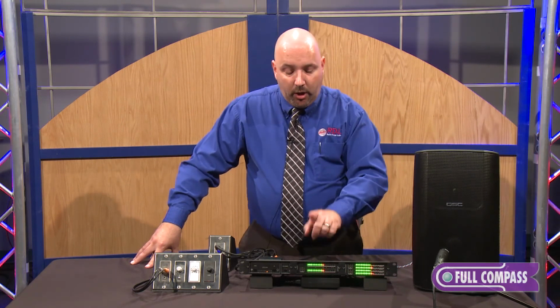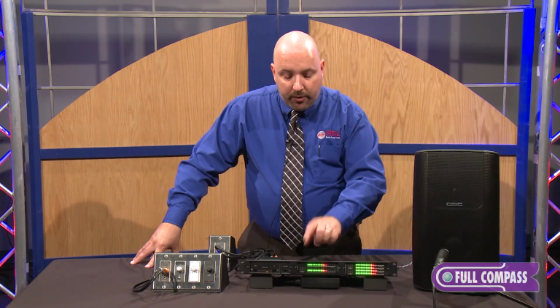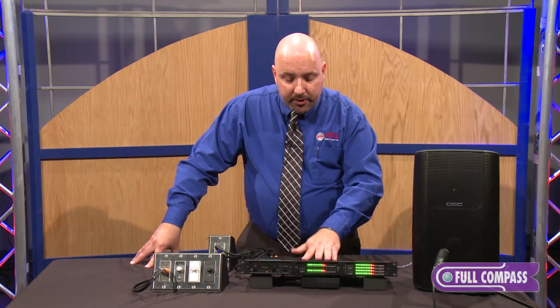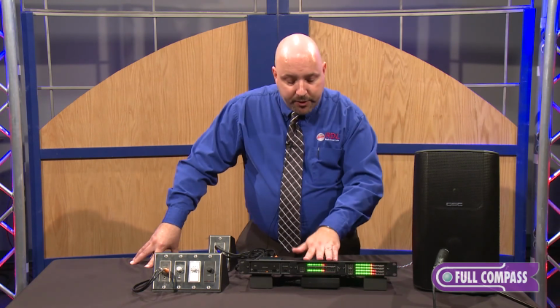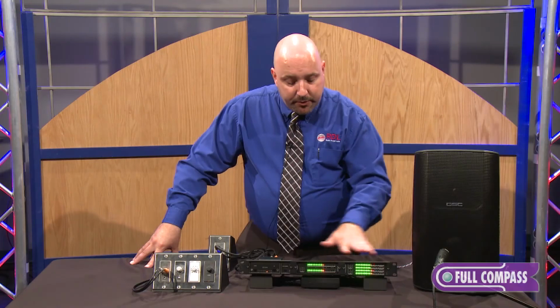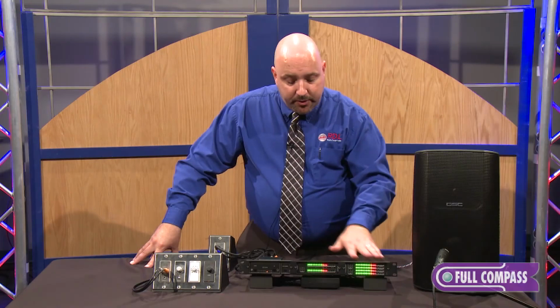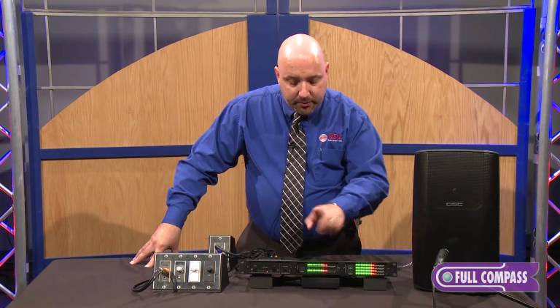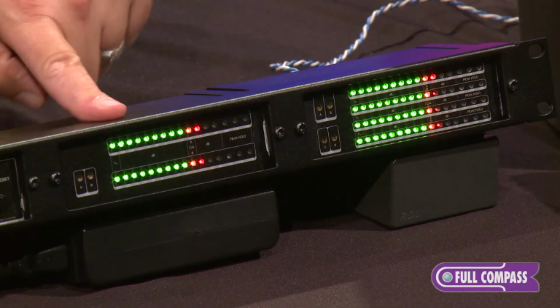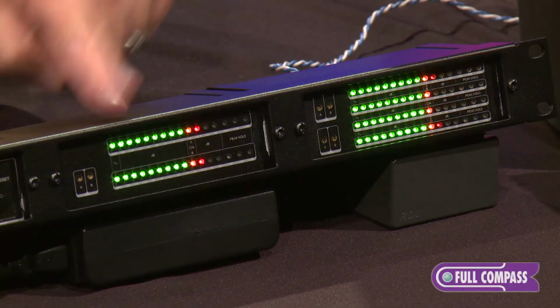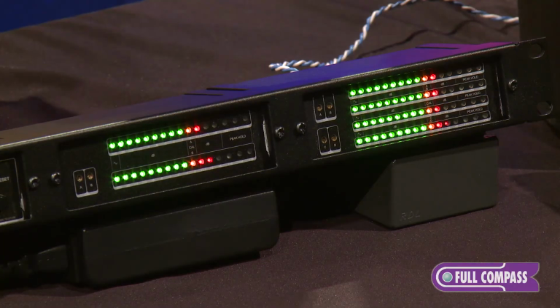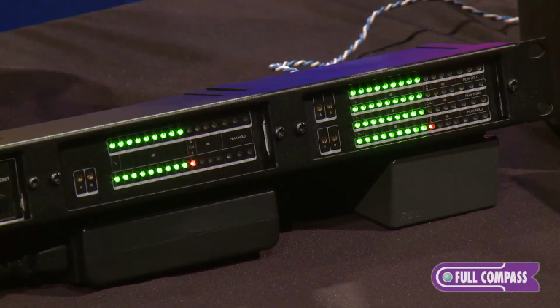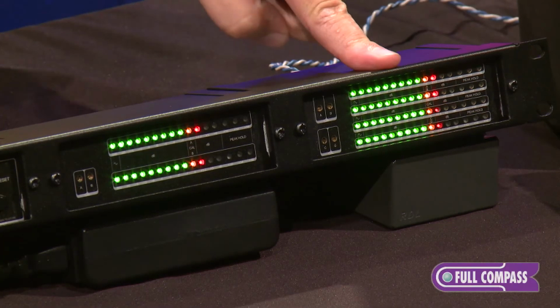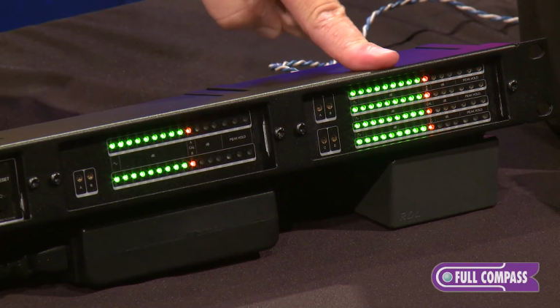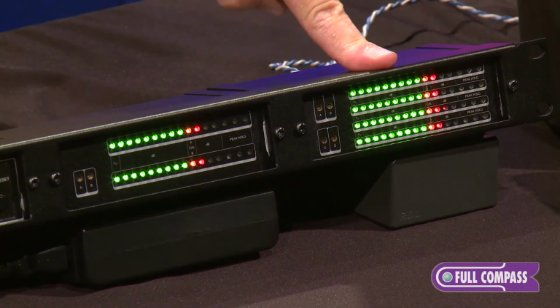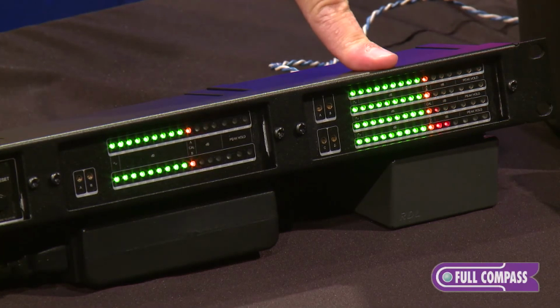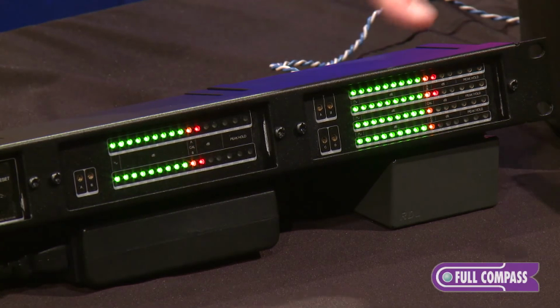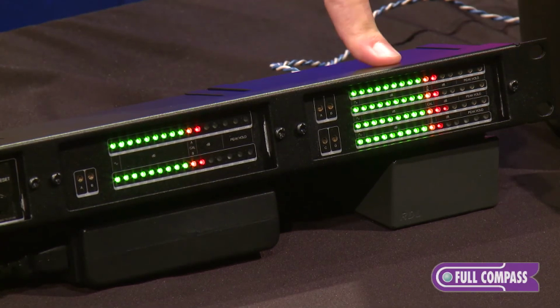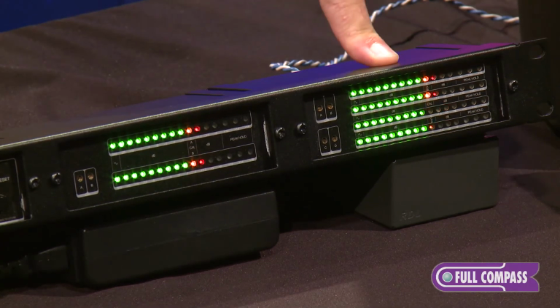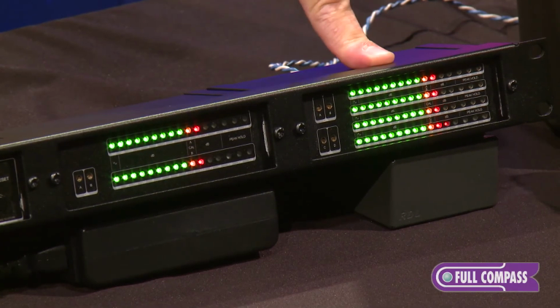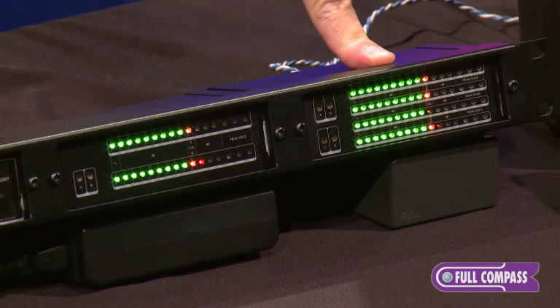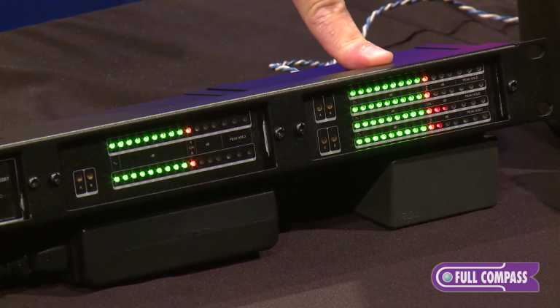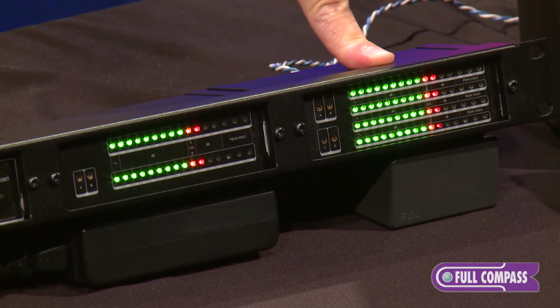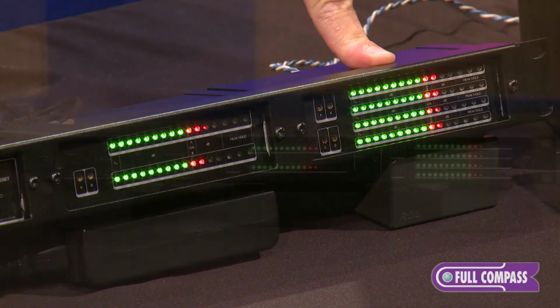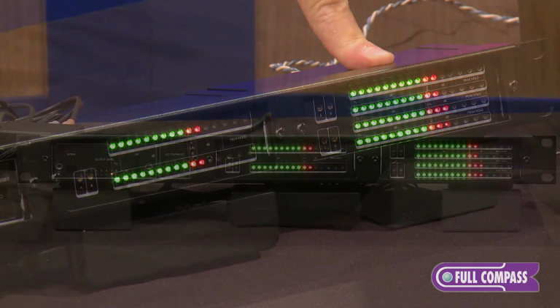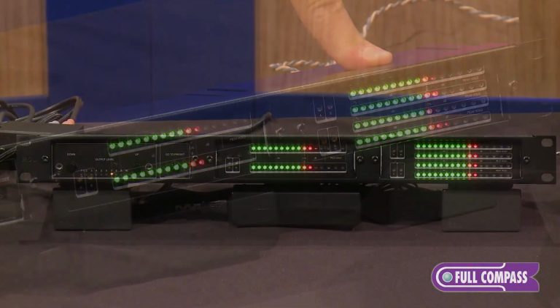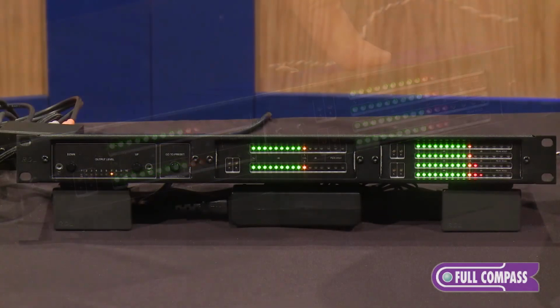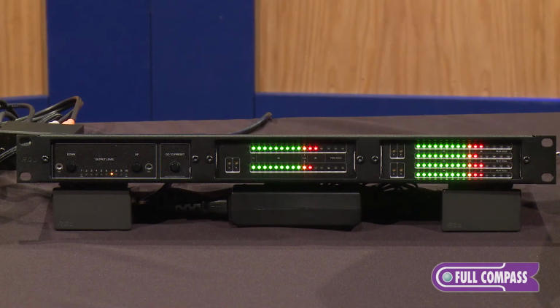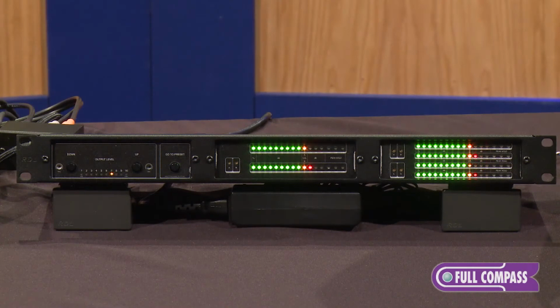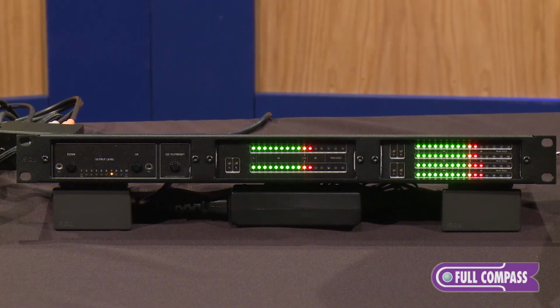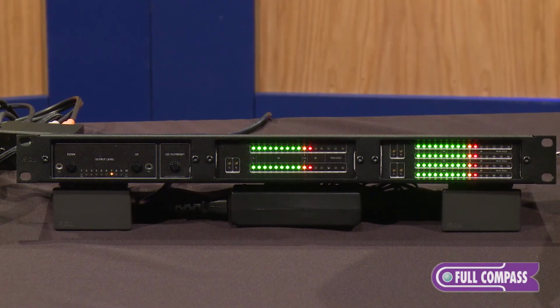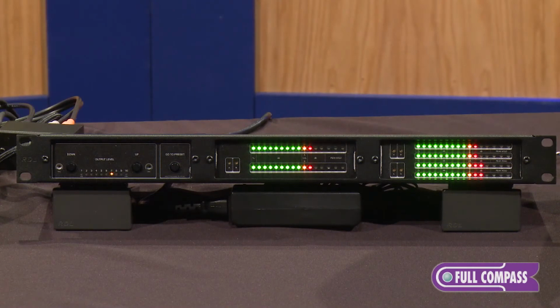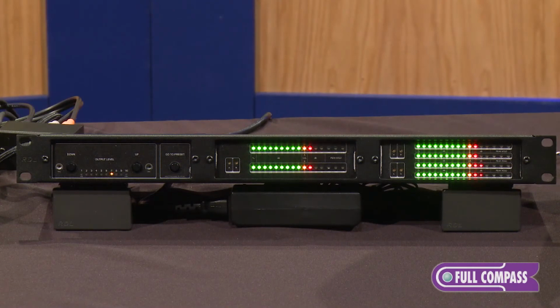The only difference between the two is one is two channel and the other one is four channel. And again, all four channels can be adjusted and monitored separately.